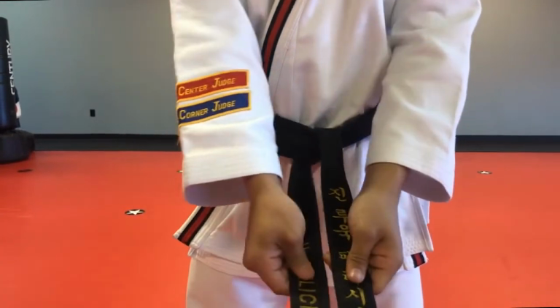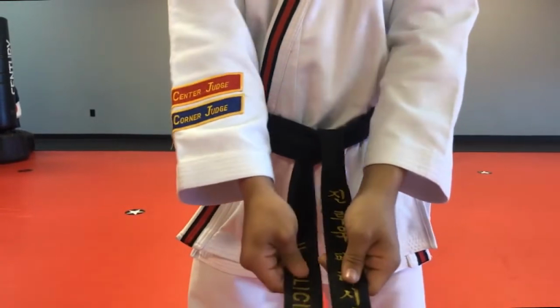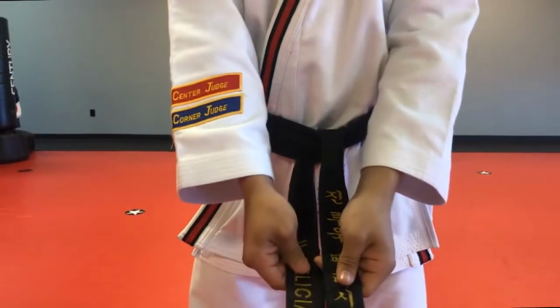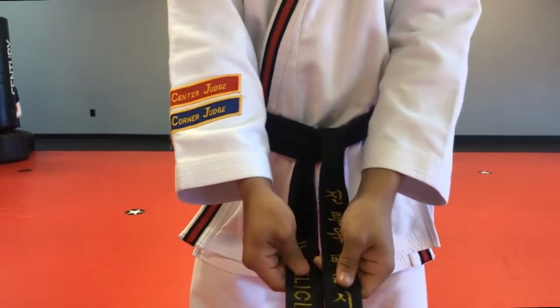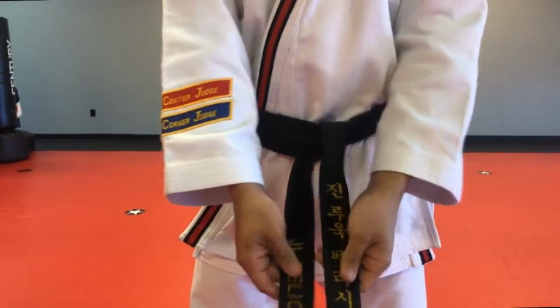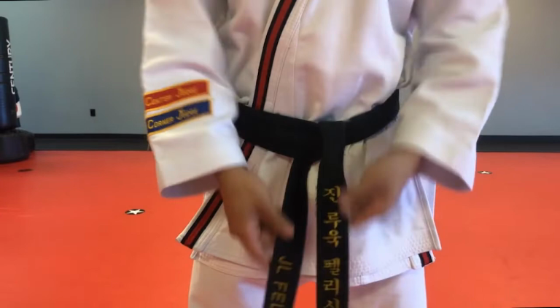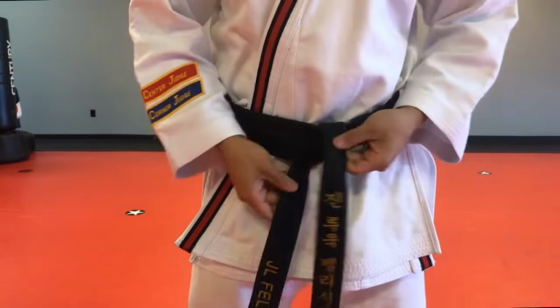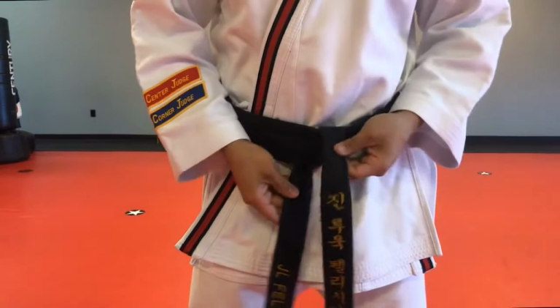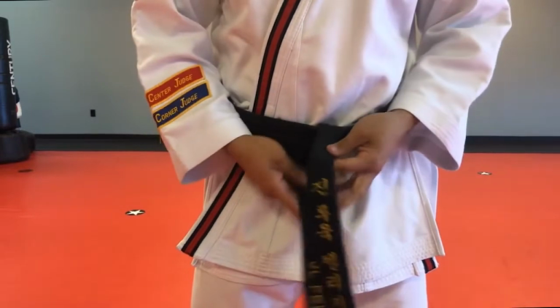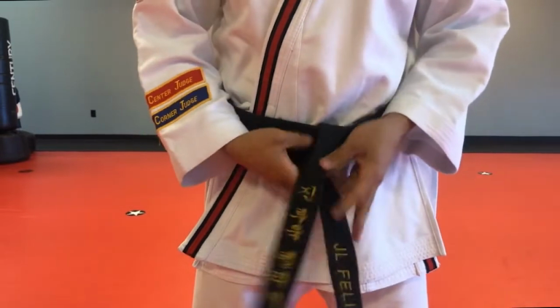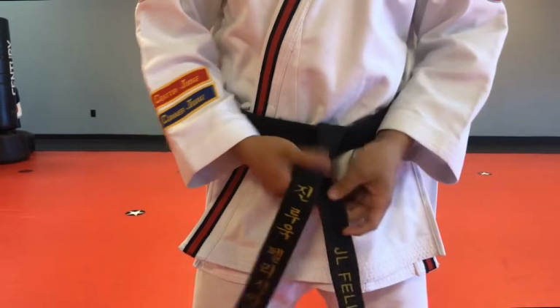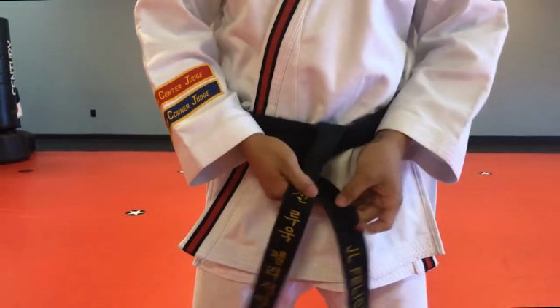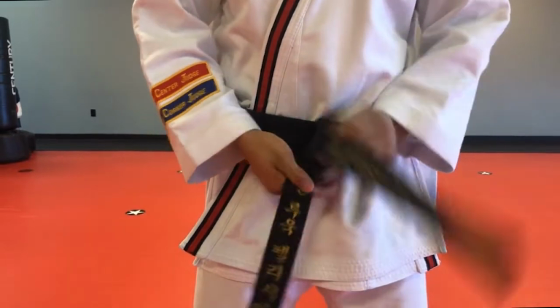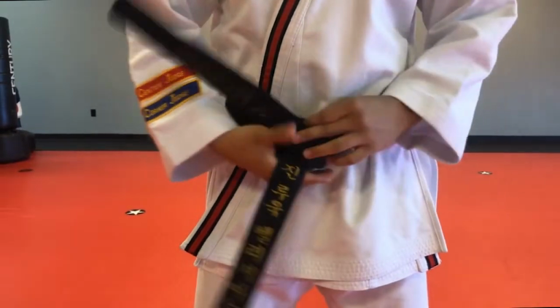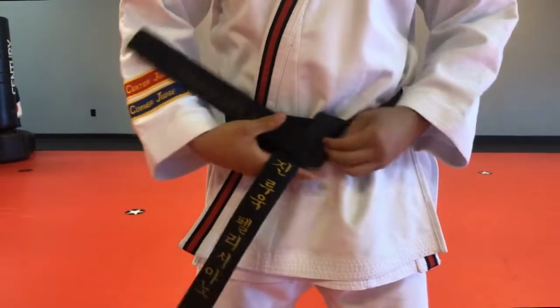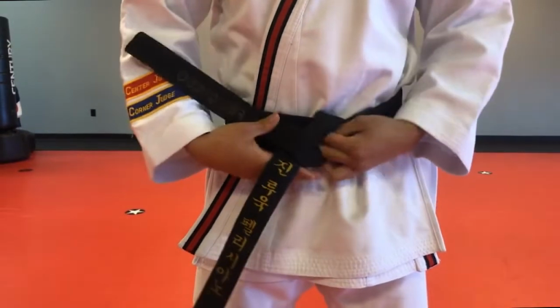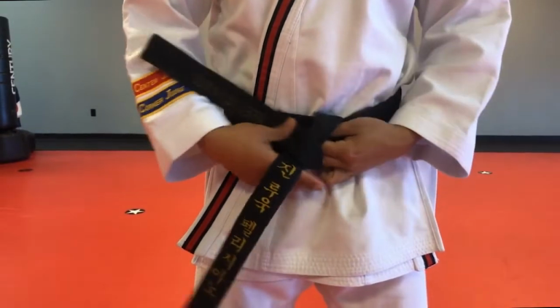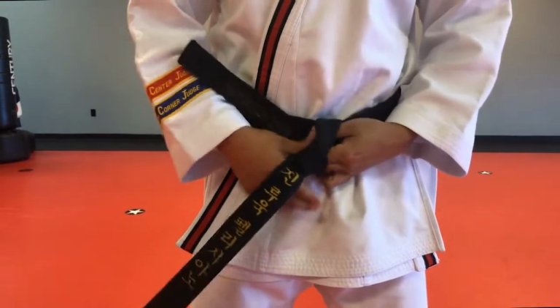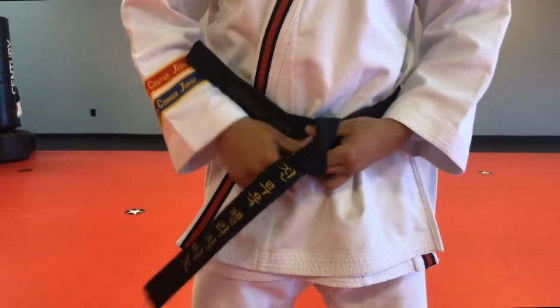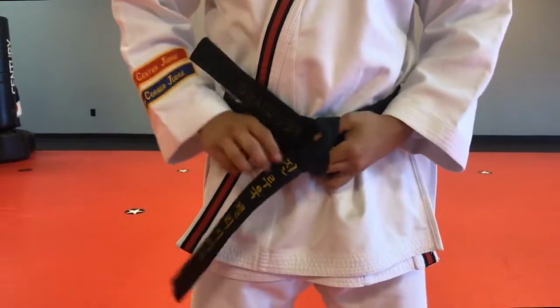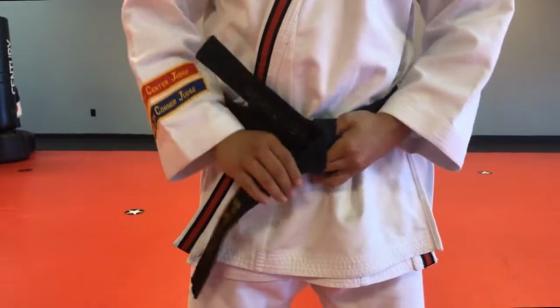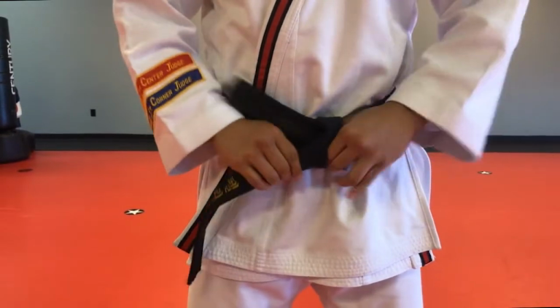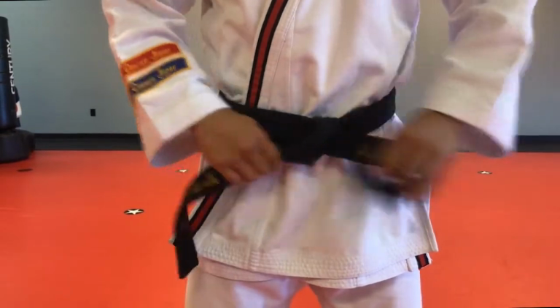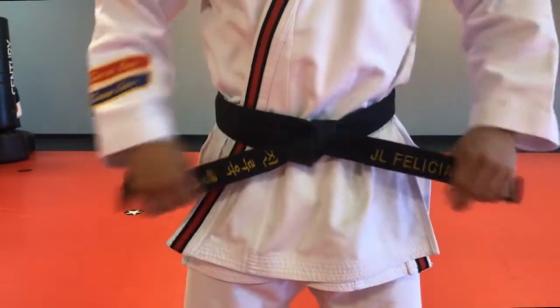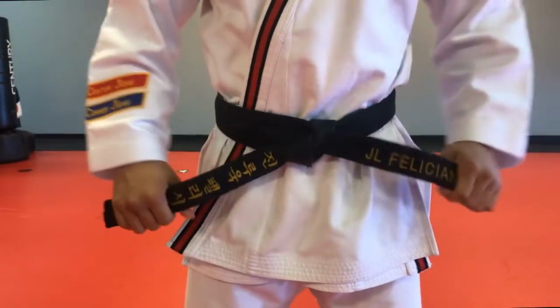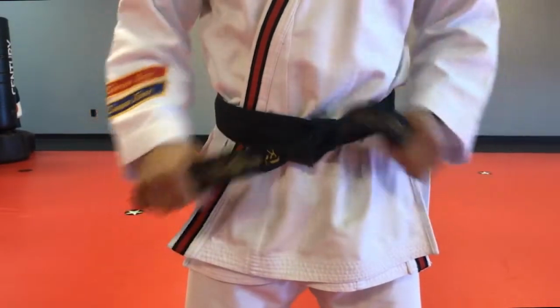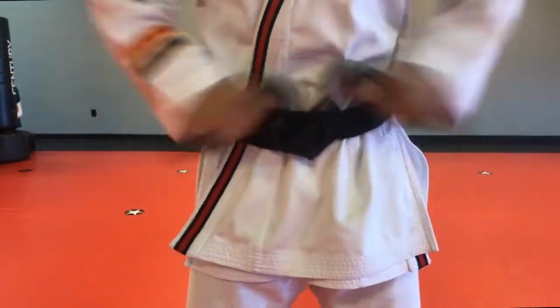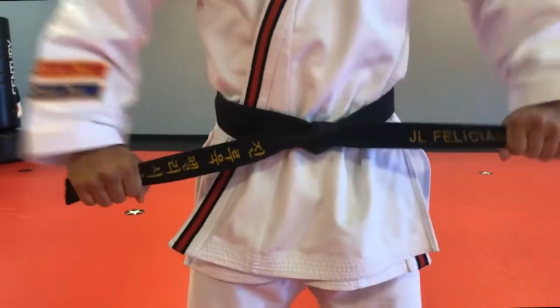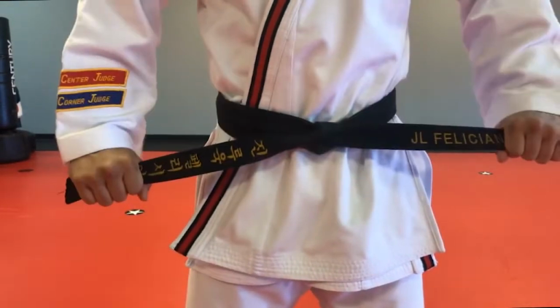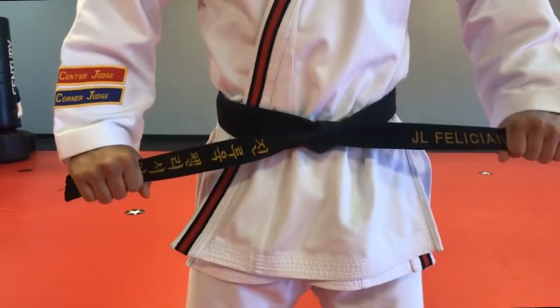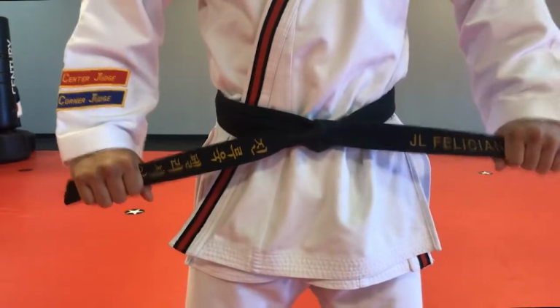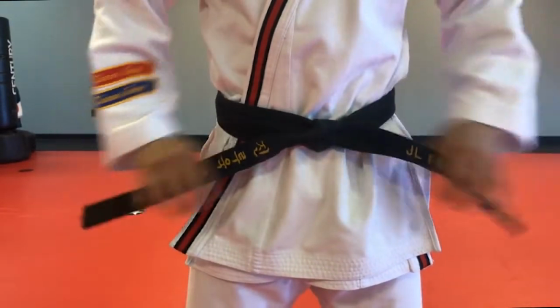After that, the bottom side comes up, down, through, and tighten once again.